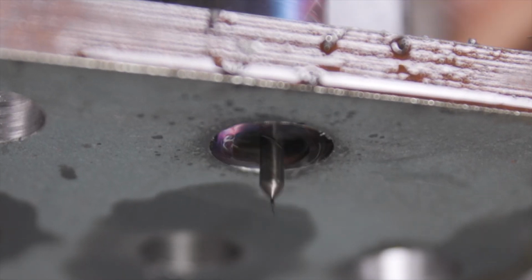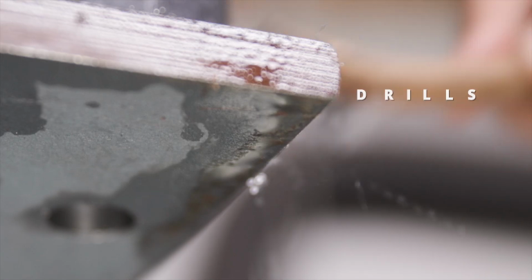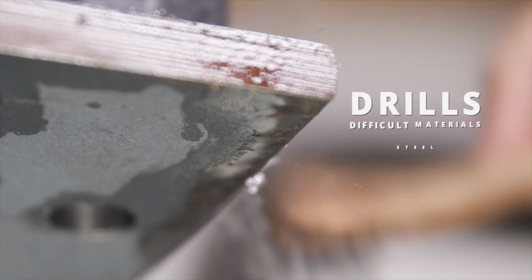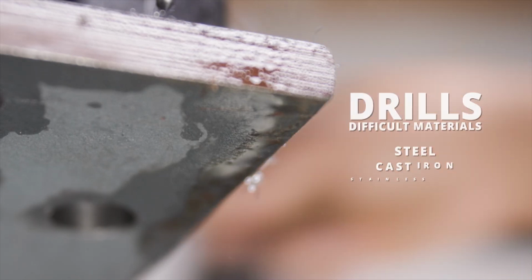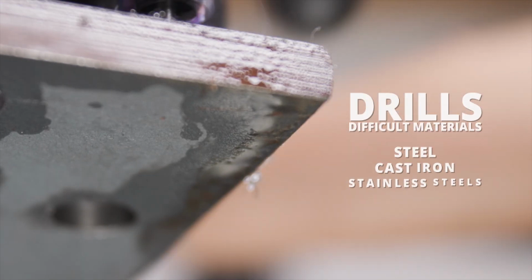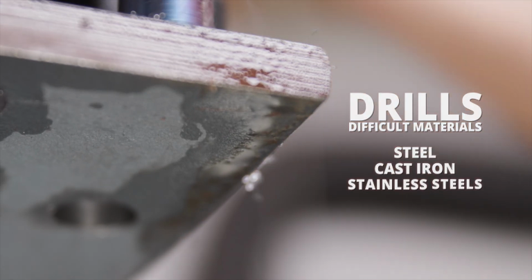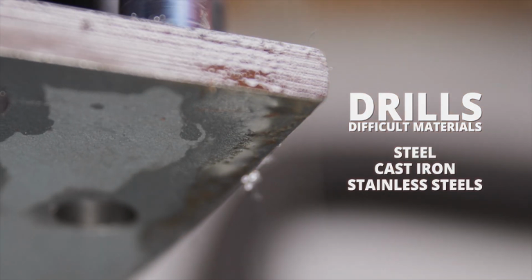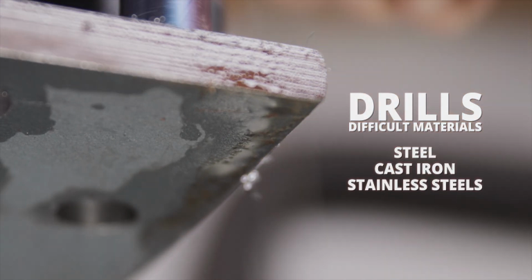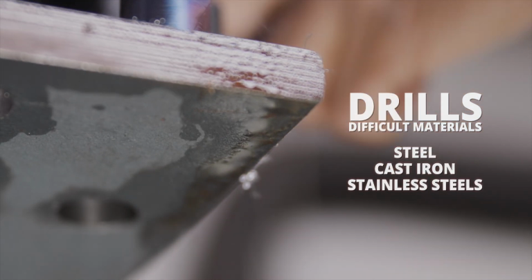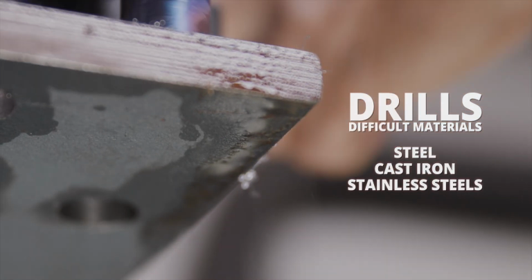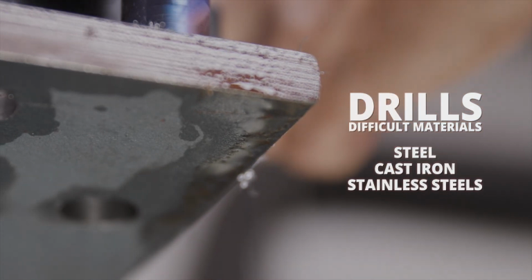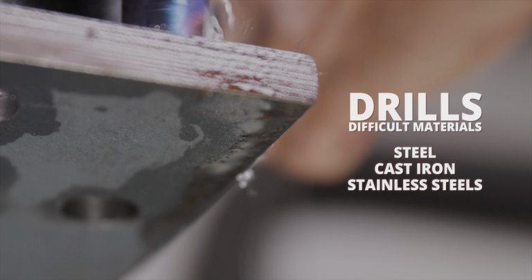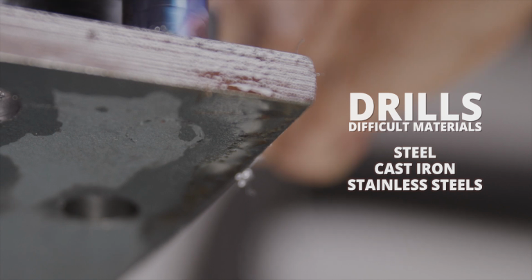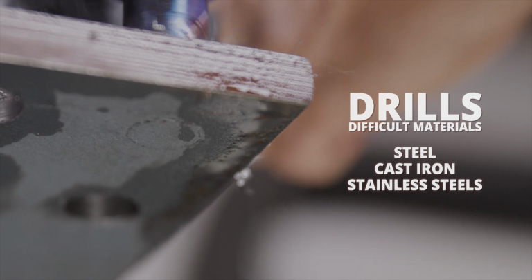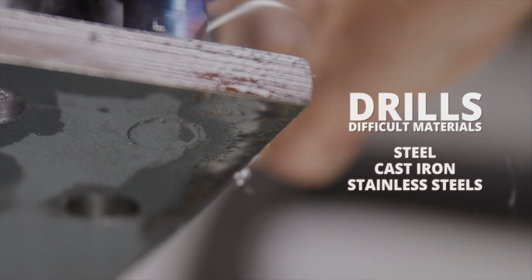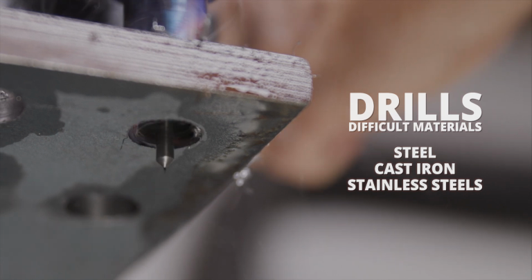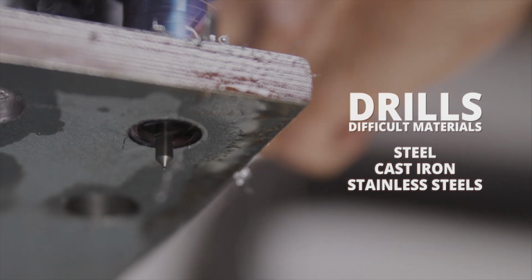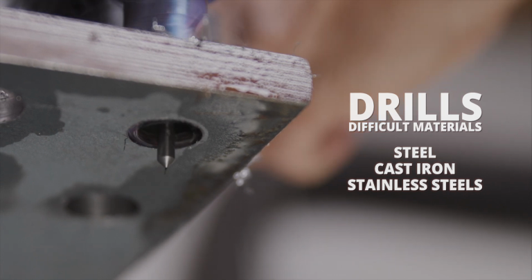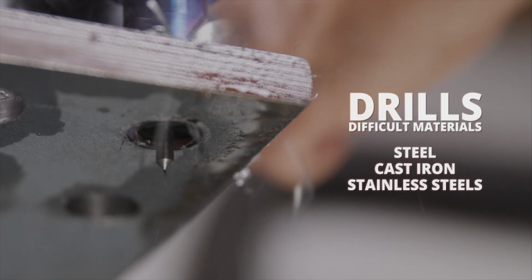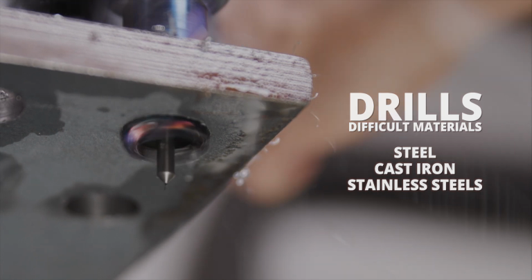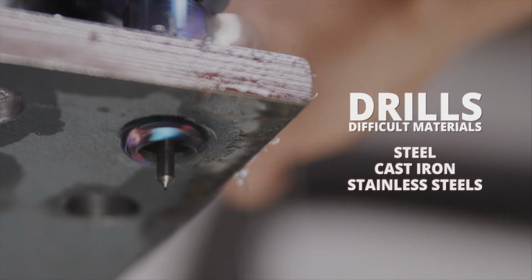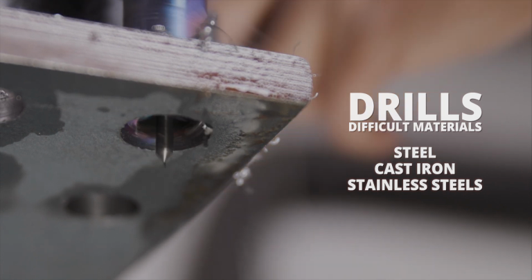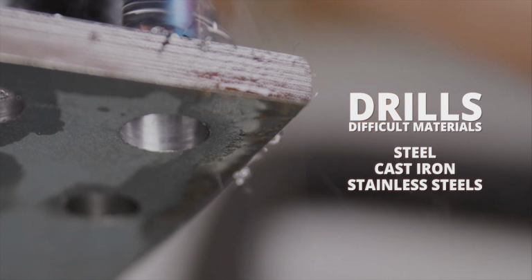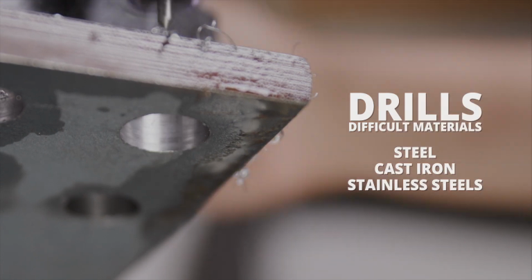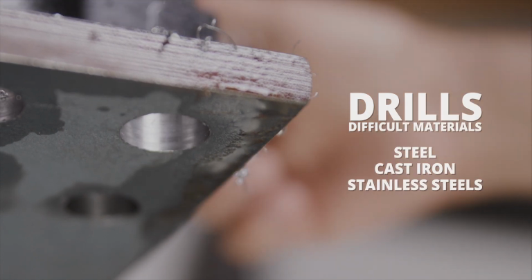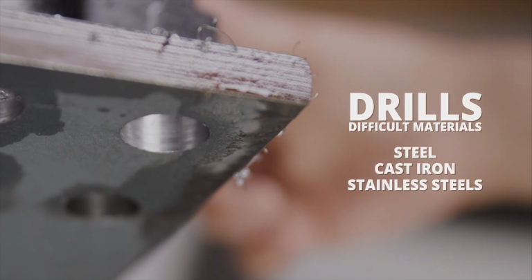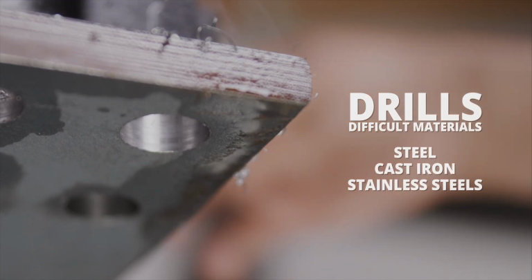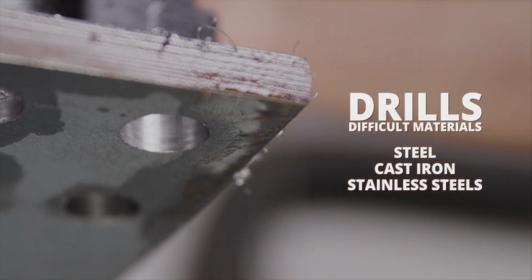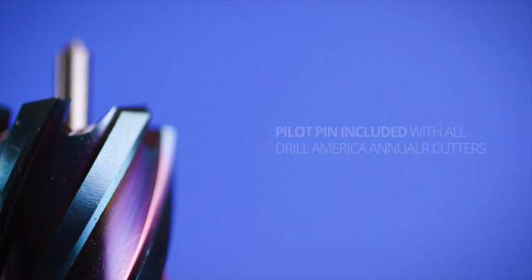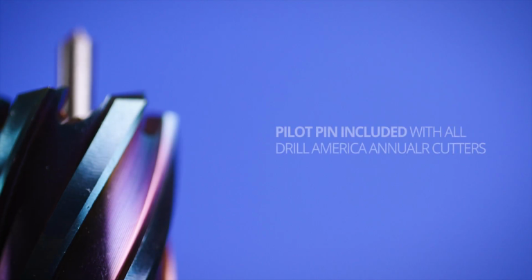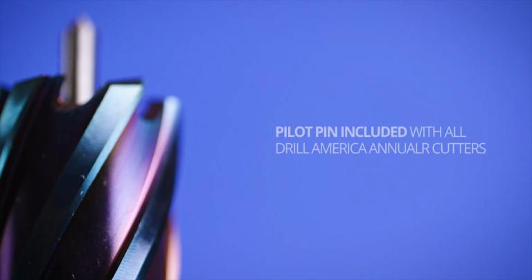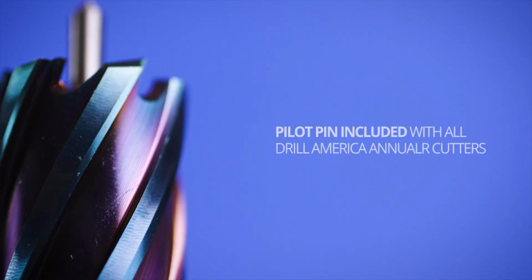They are designed to cut difficult materials including steel, cast iron, and heated and stainless steels. These cutters cut only the material necessary to produce a quality hole.